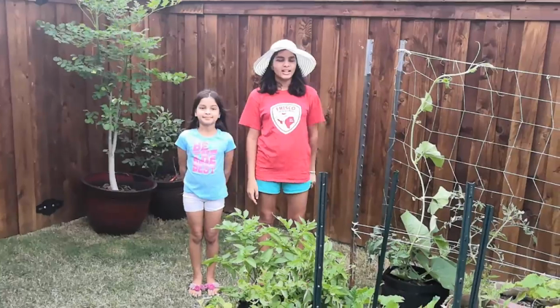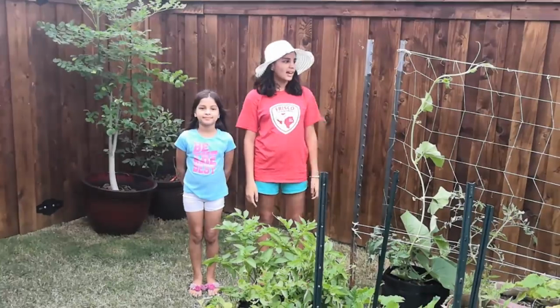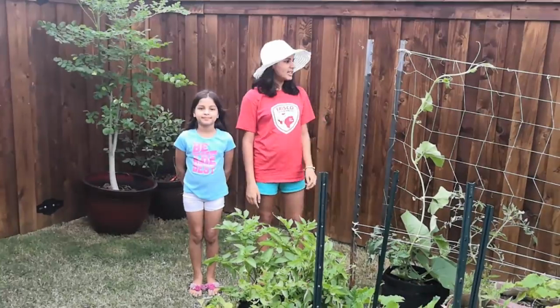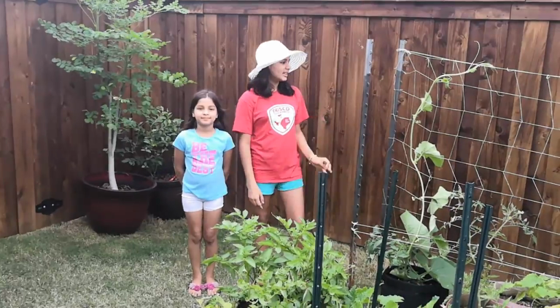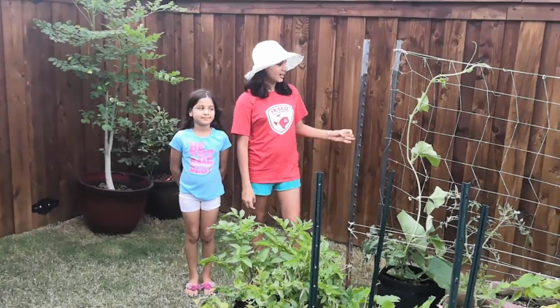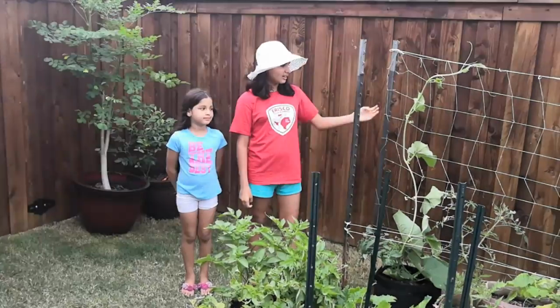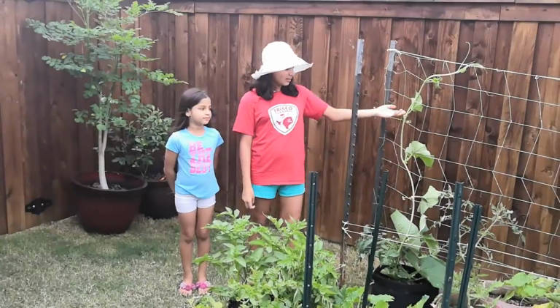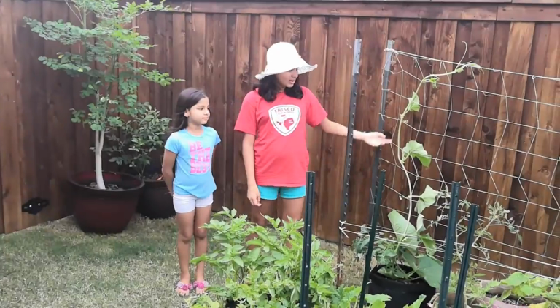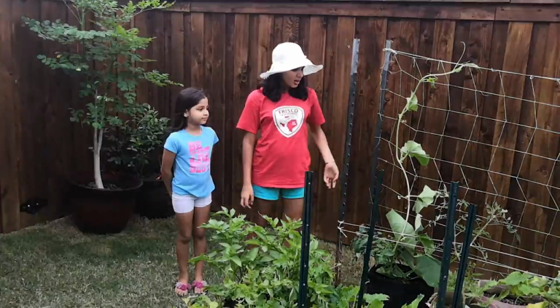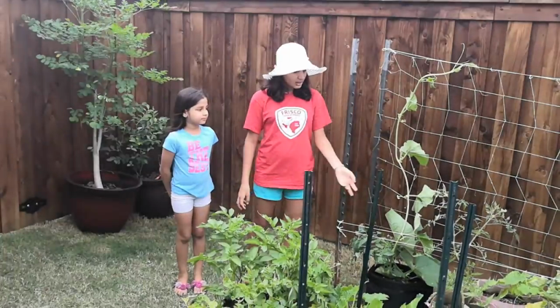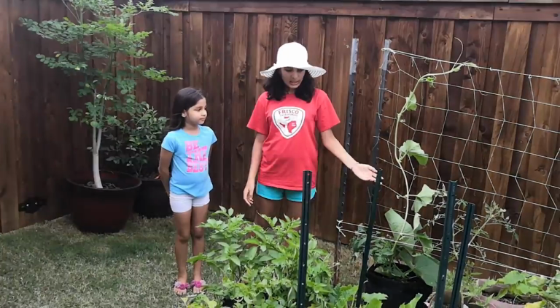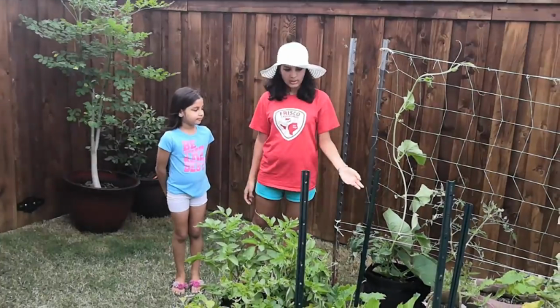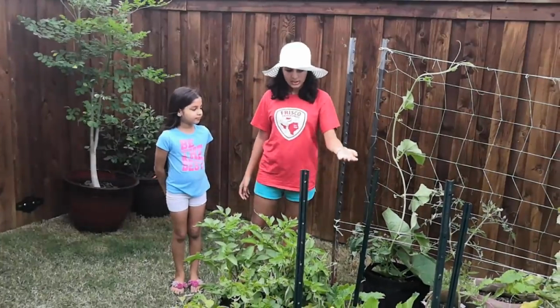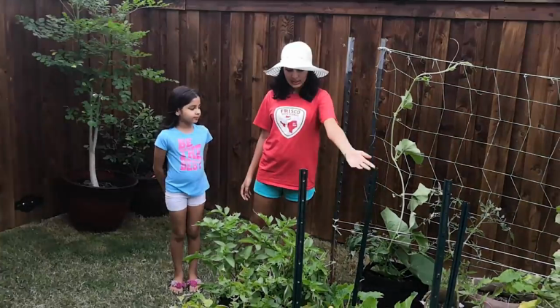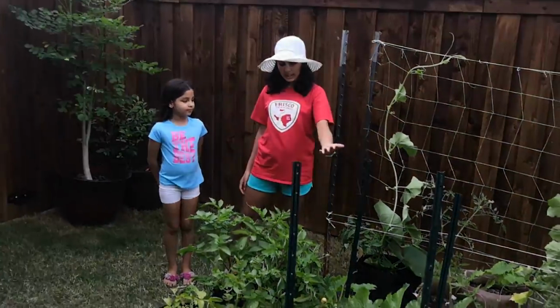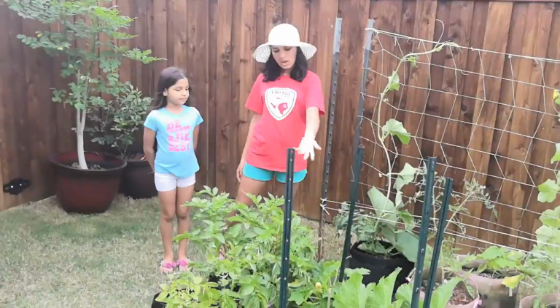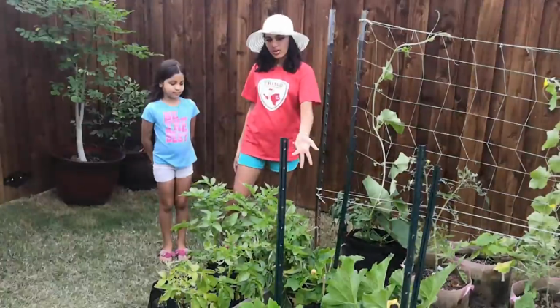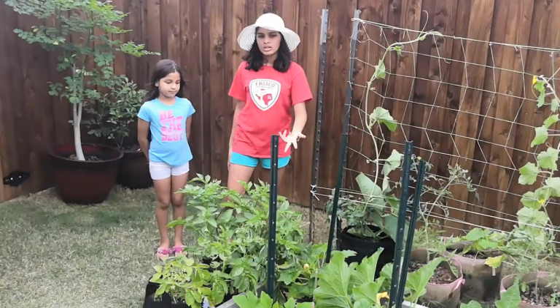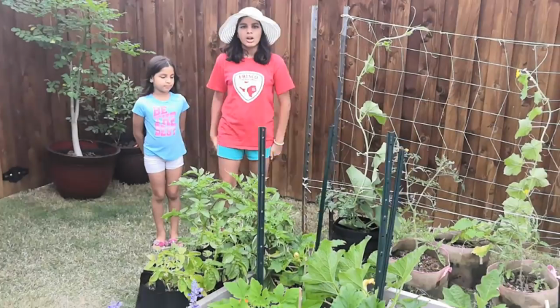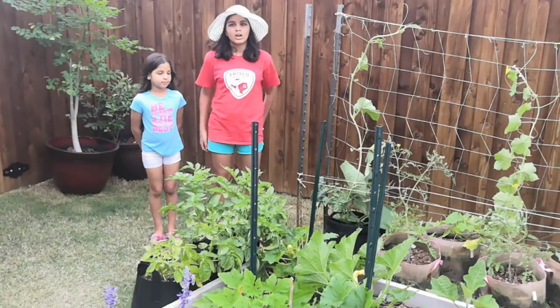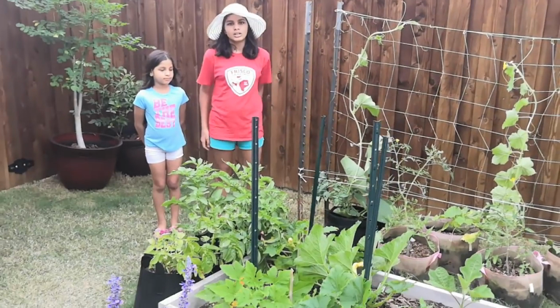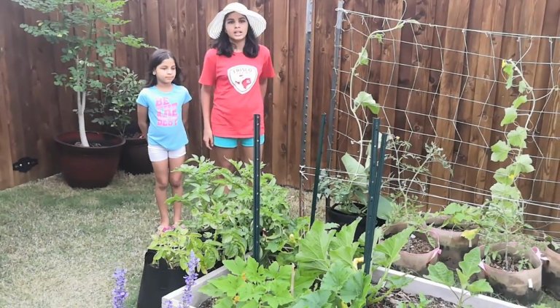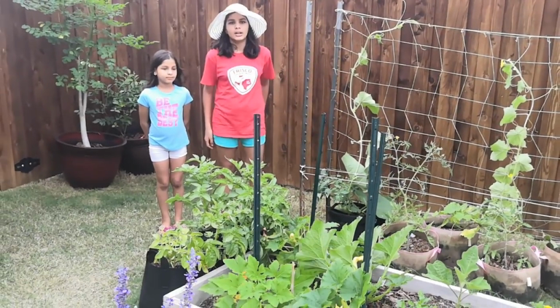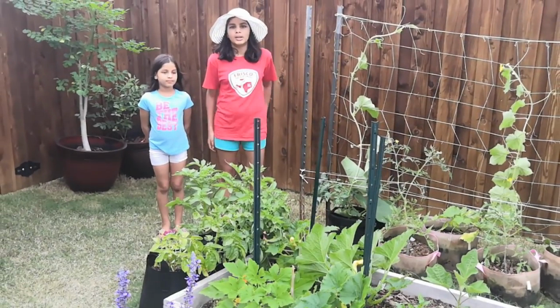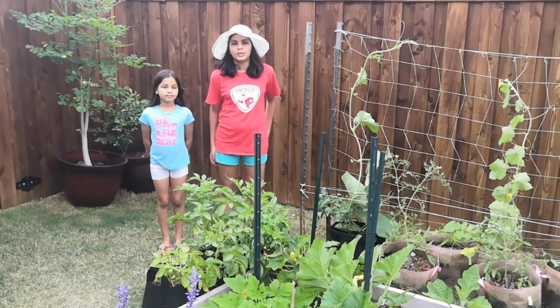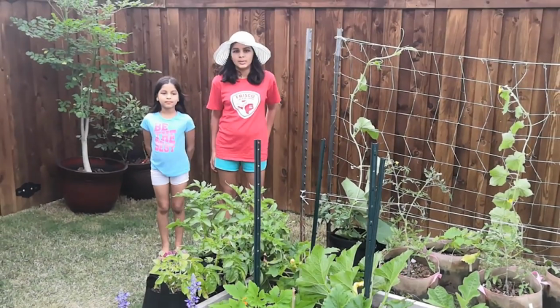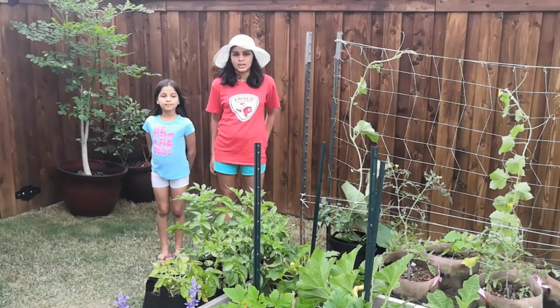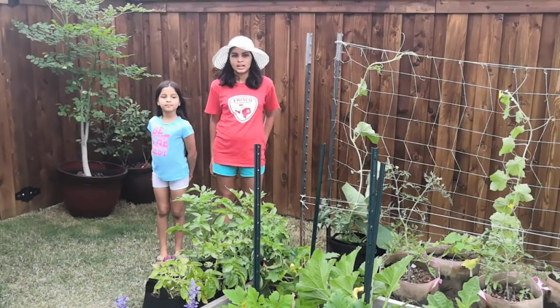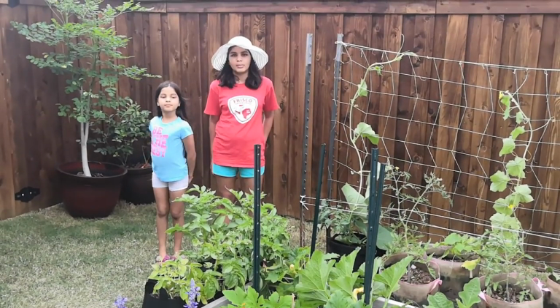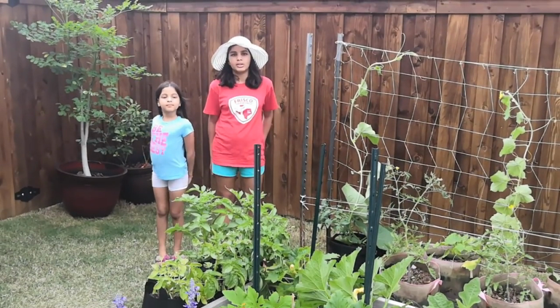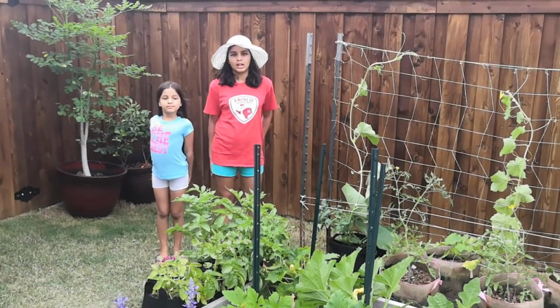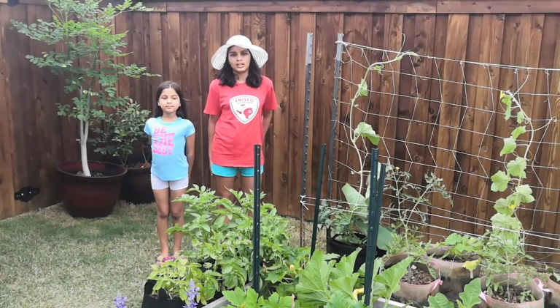Now you can see our cucumber, our tomato, our zucchini, and our squash are all staked up and we will keep training them on the trellis.